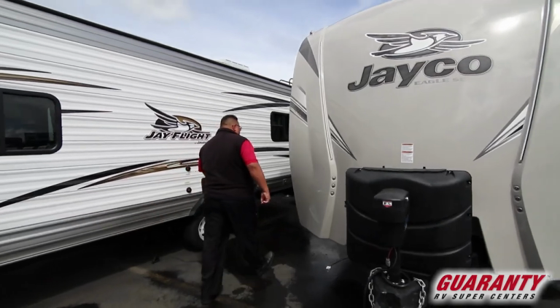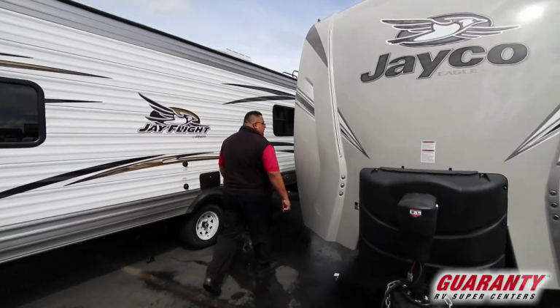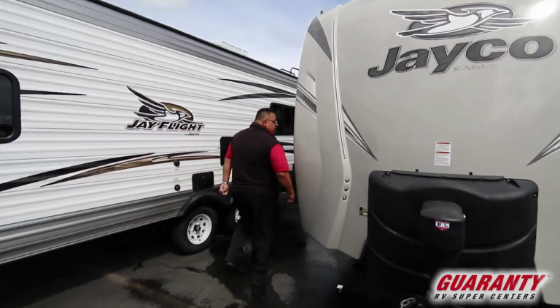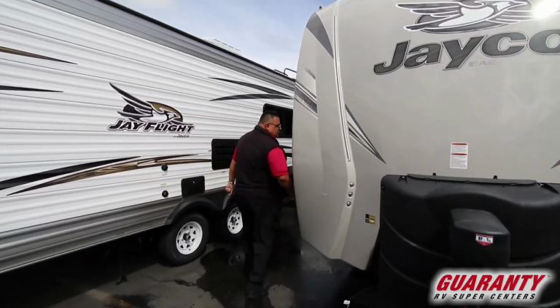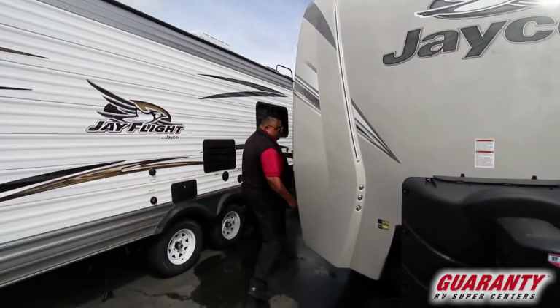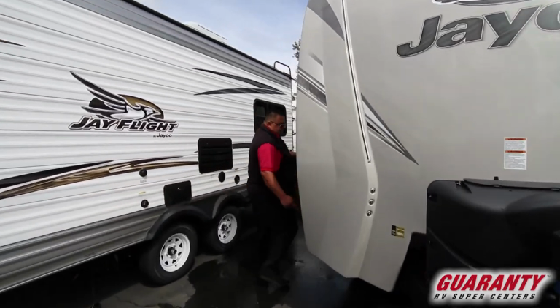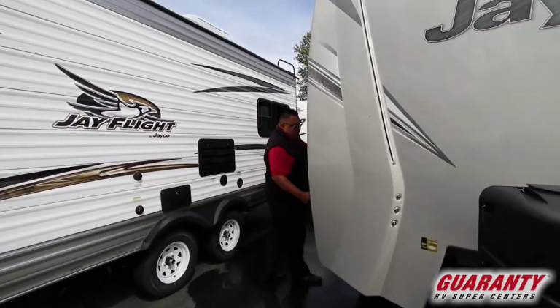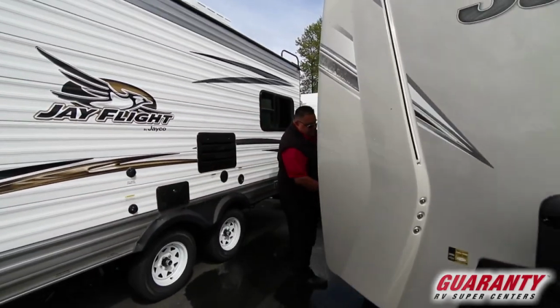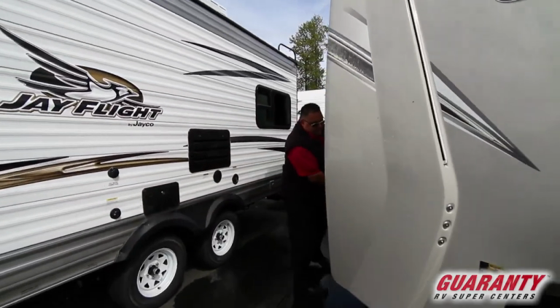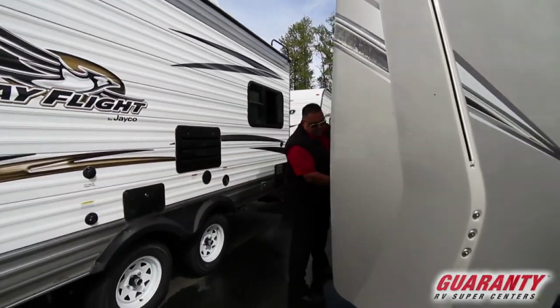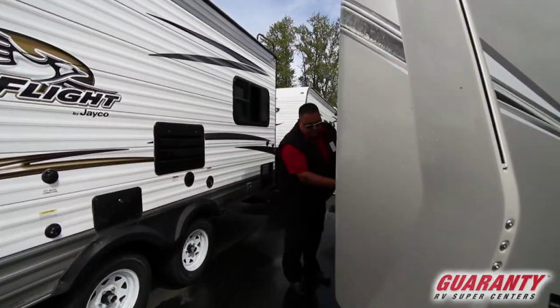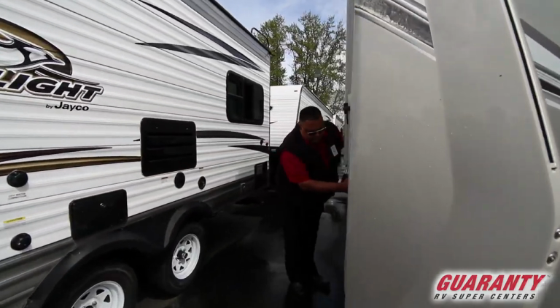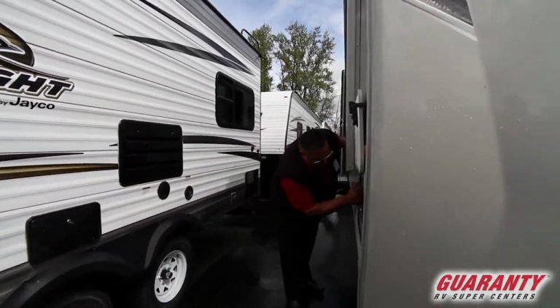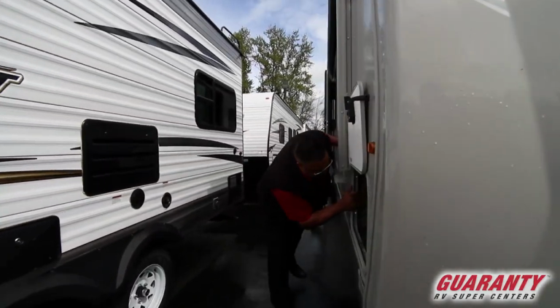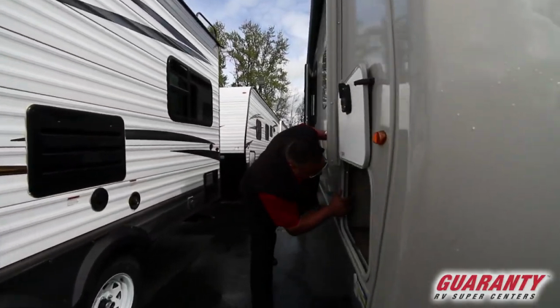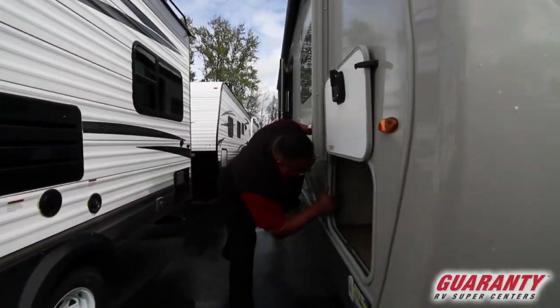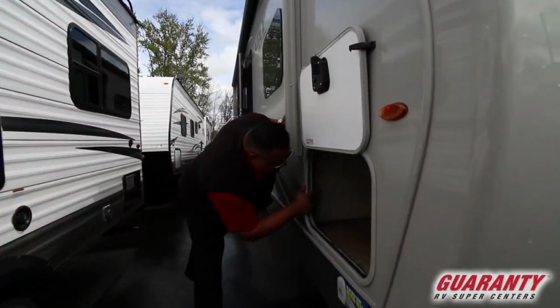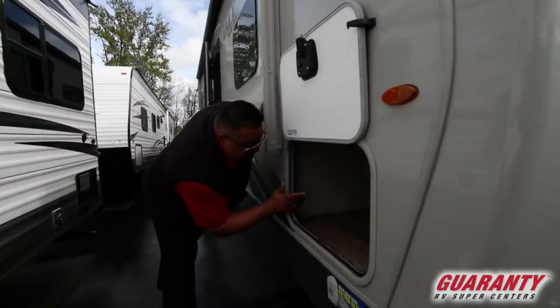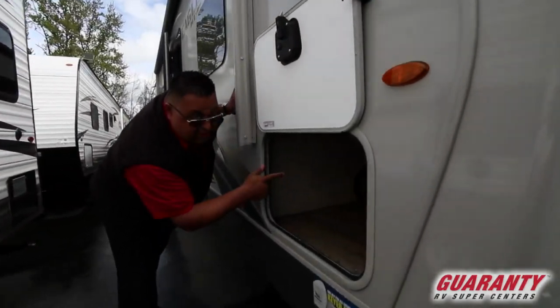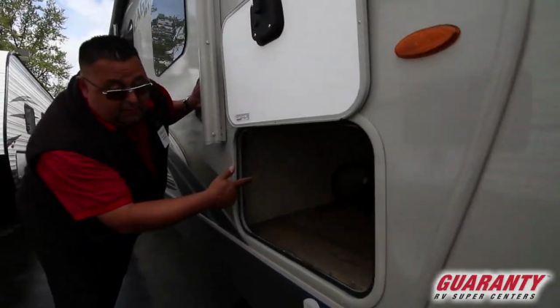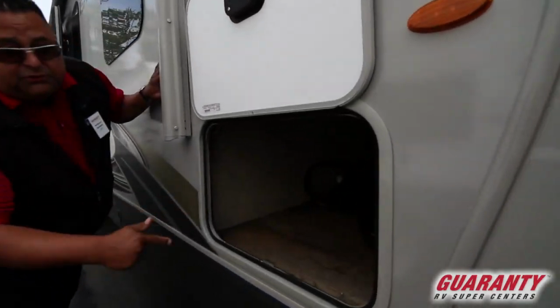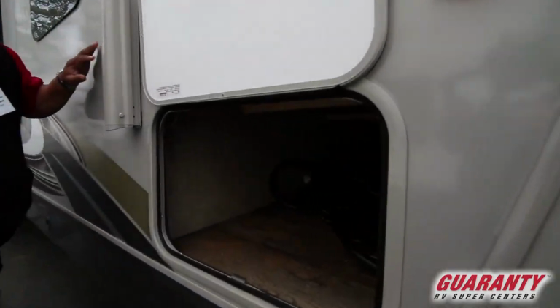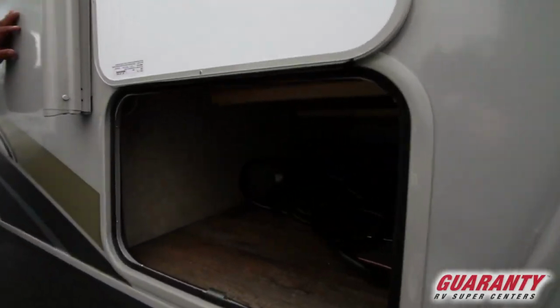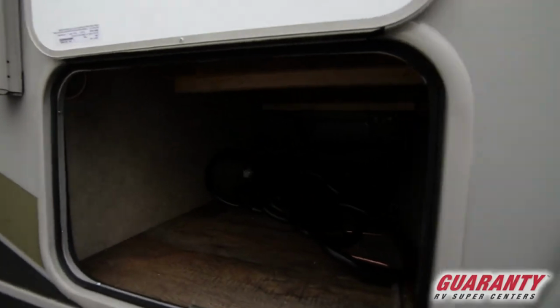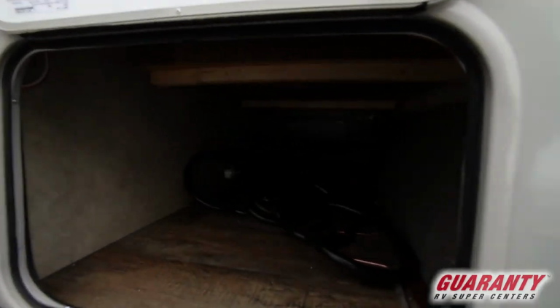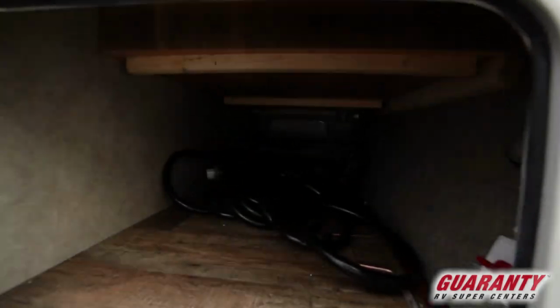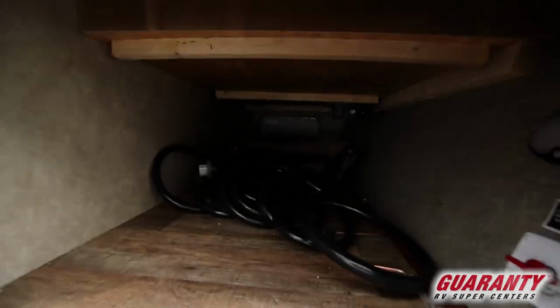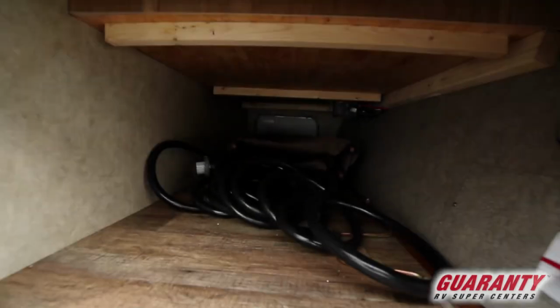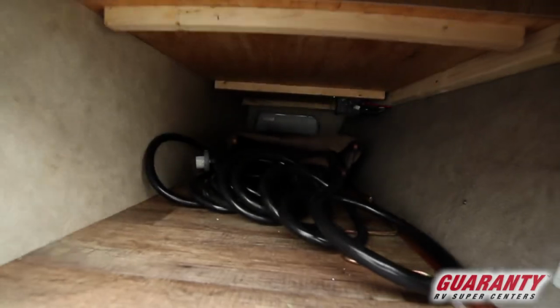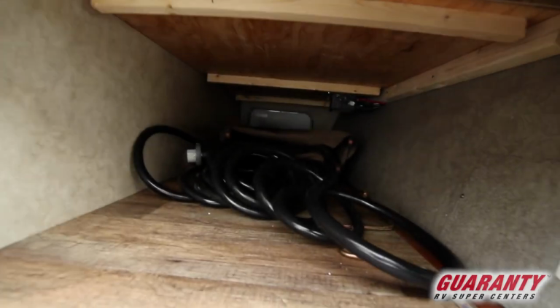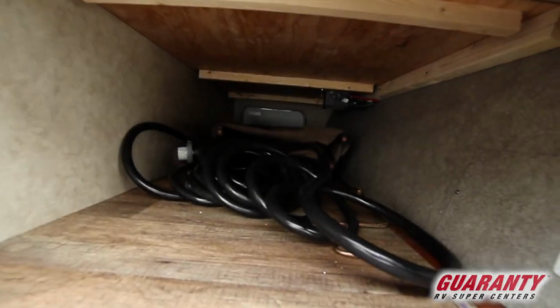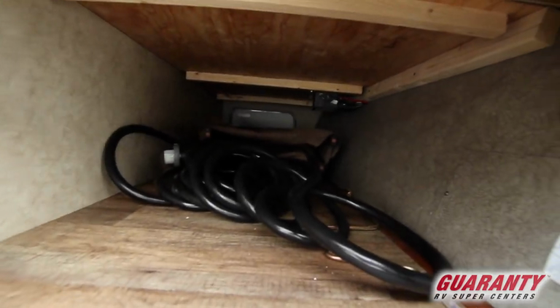On the way though, let's take a peek inside this storage. Giant pass-through — it's got a couple chairs in there that come with it.